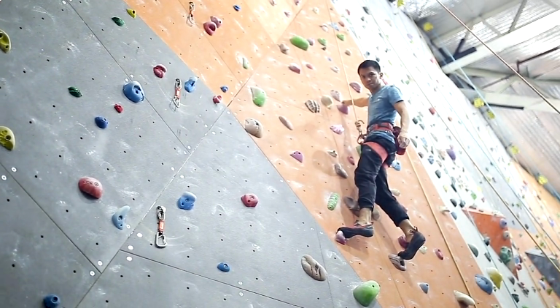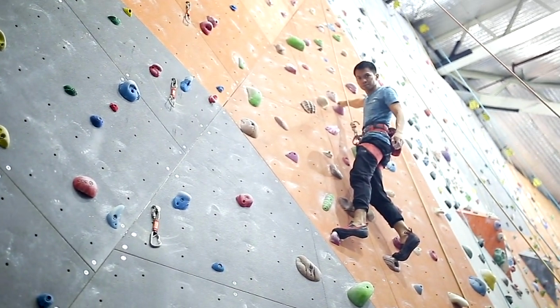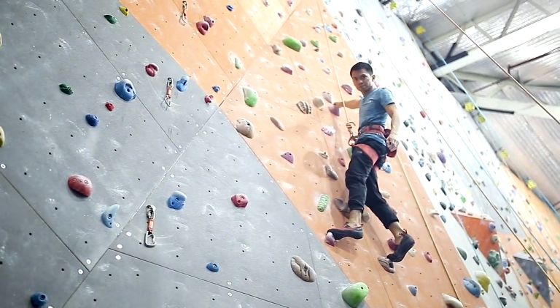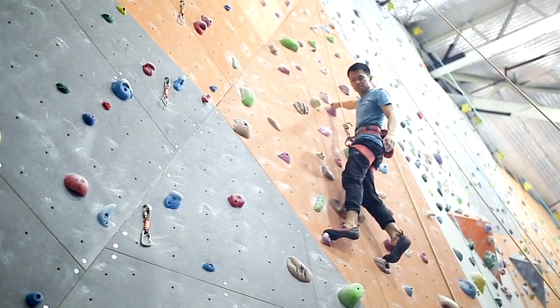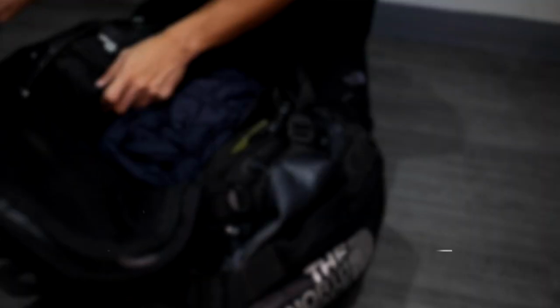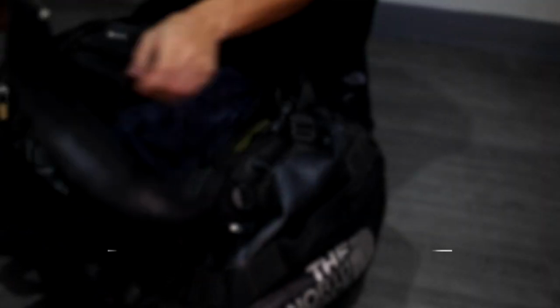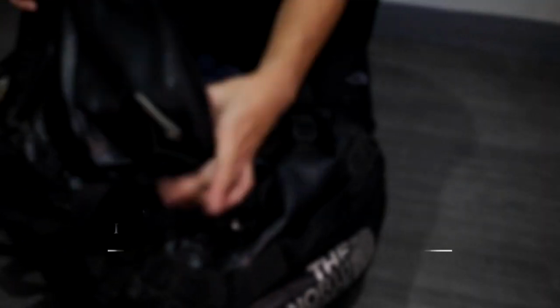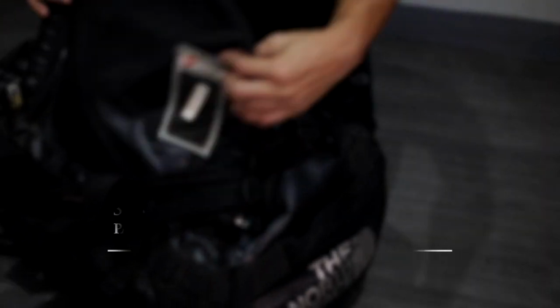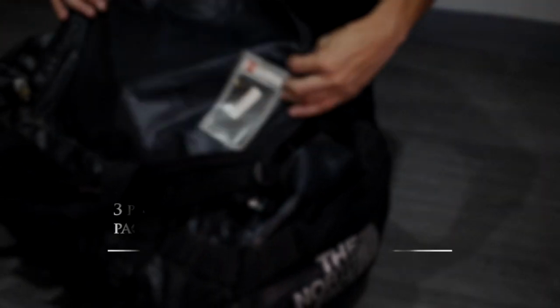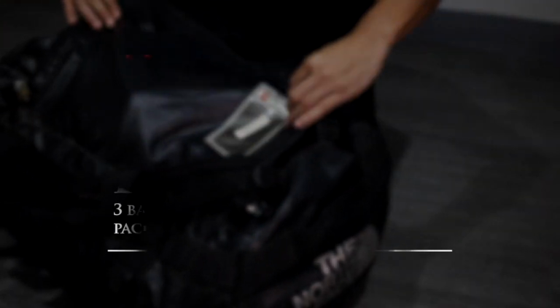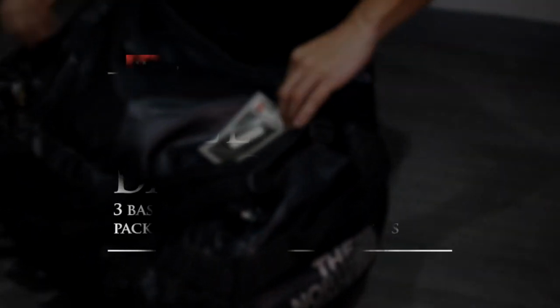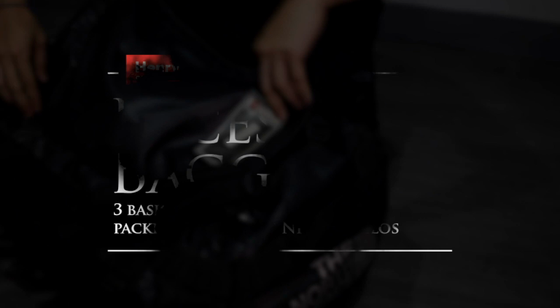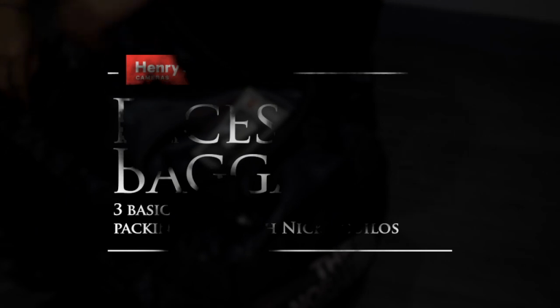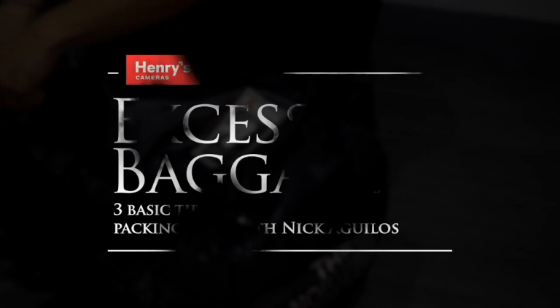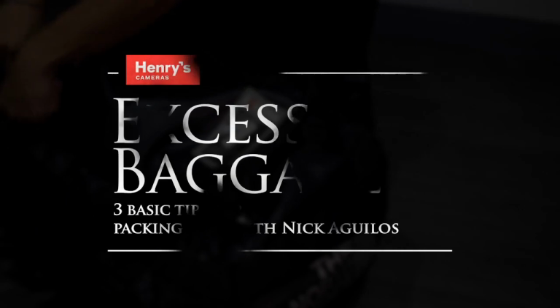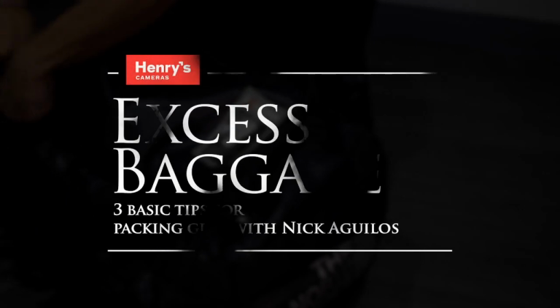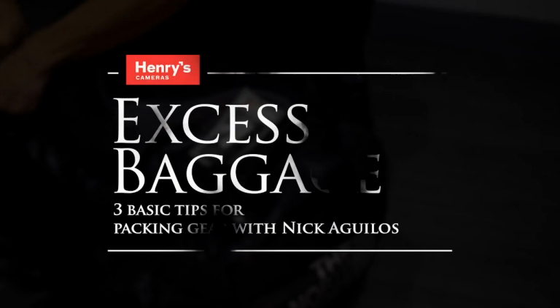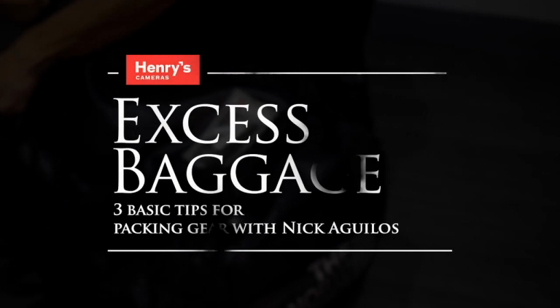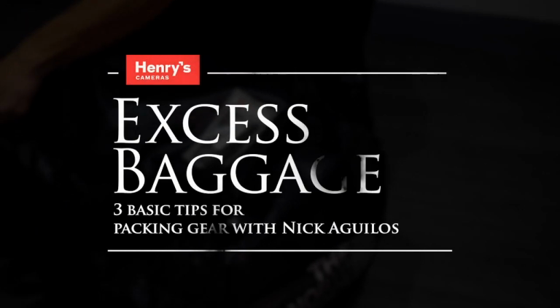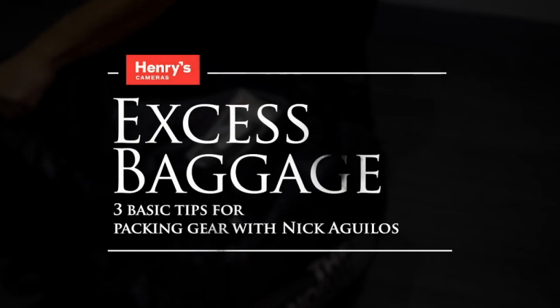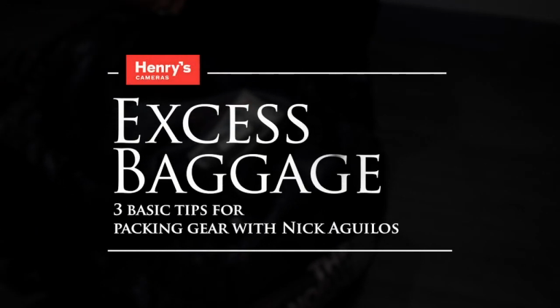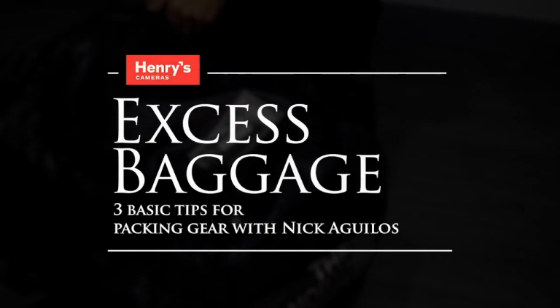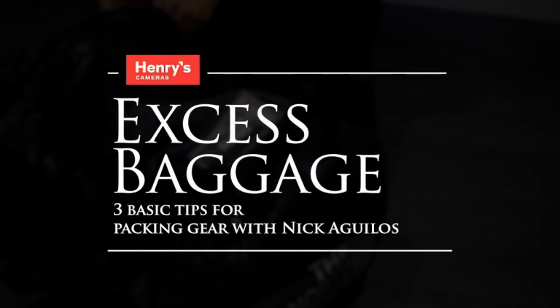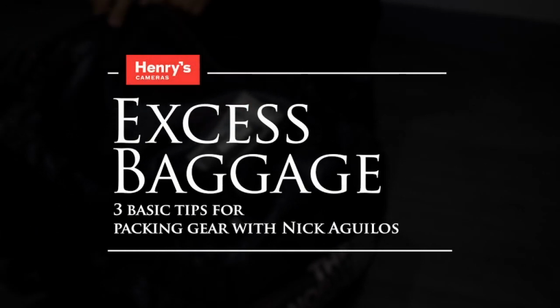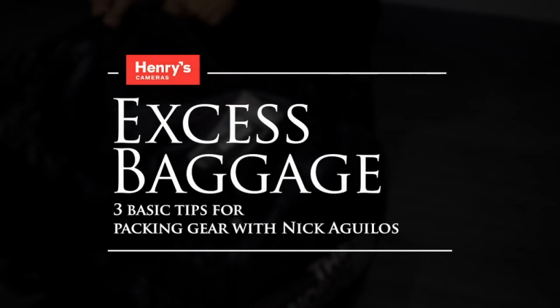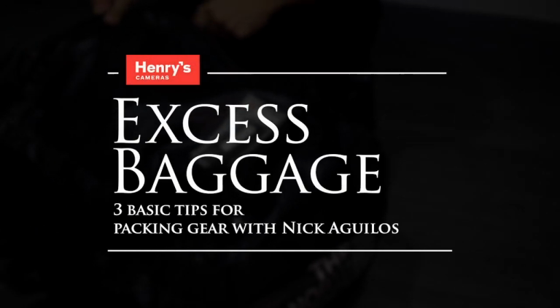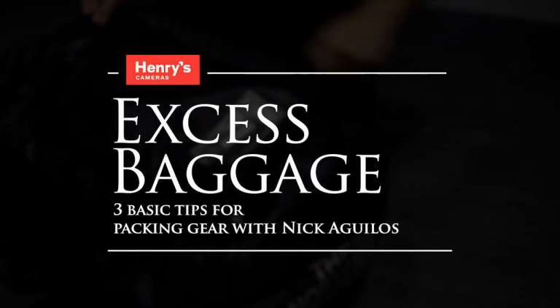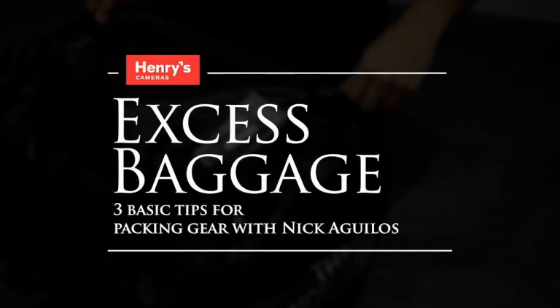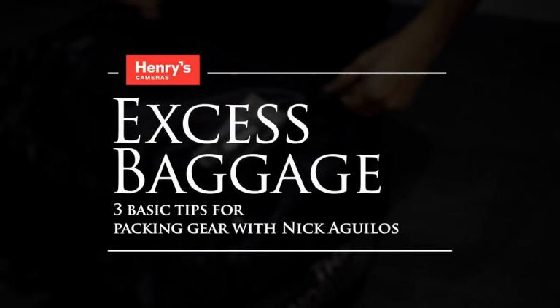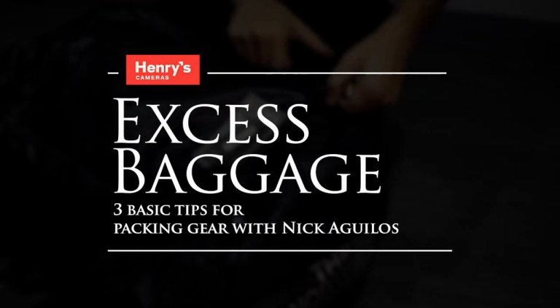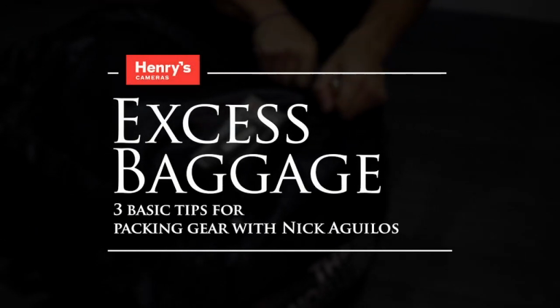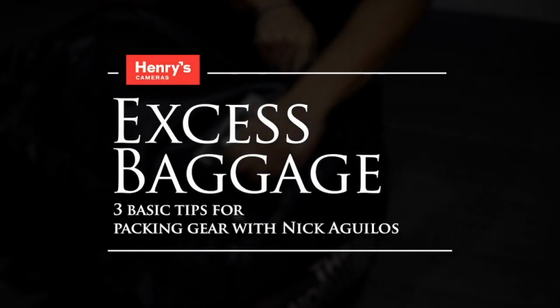Hey, I'm Nick Aguilas. I'm a climber, I'm a photographer, and these are my three tips for packing gear.